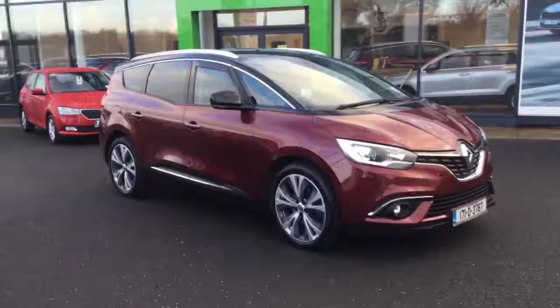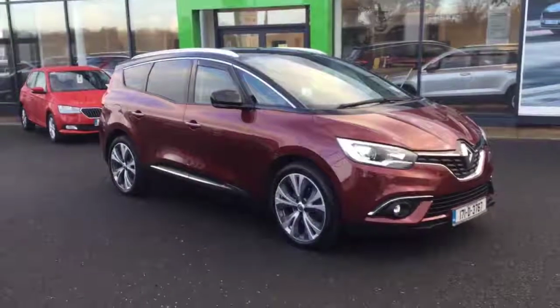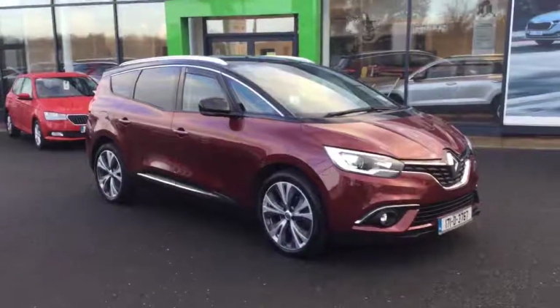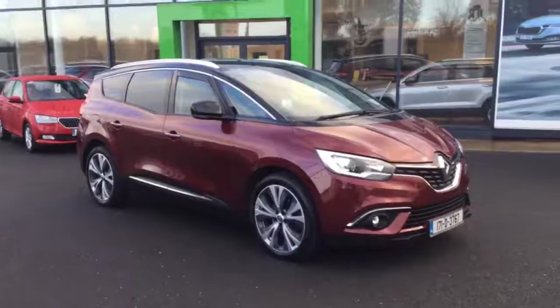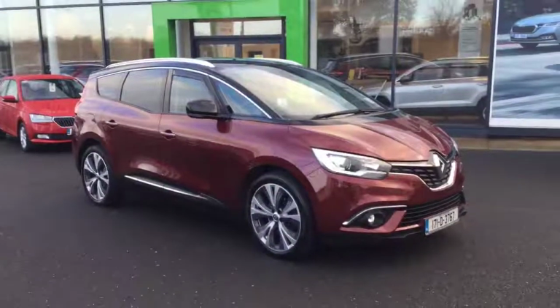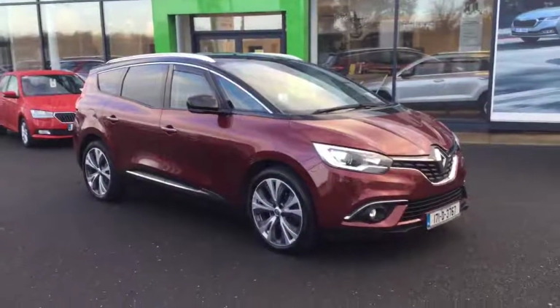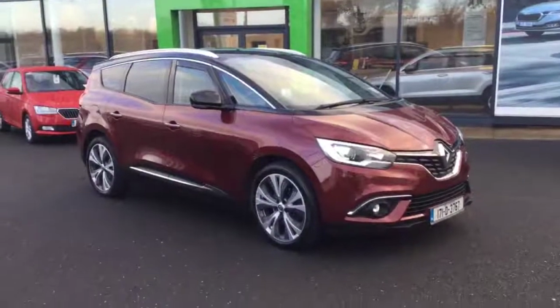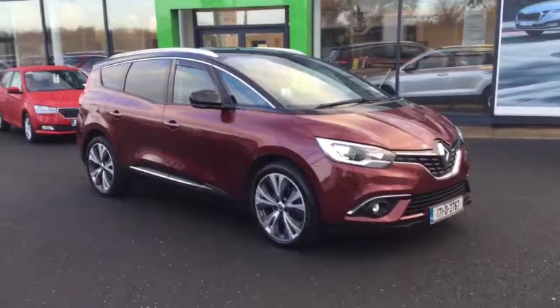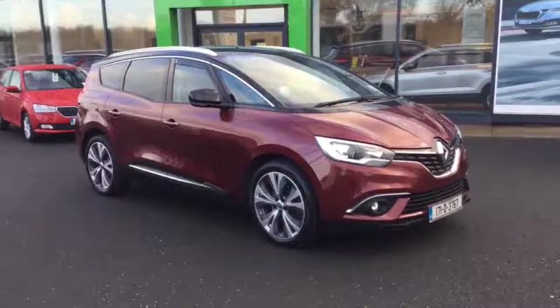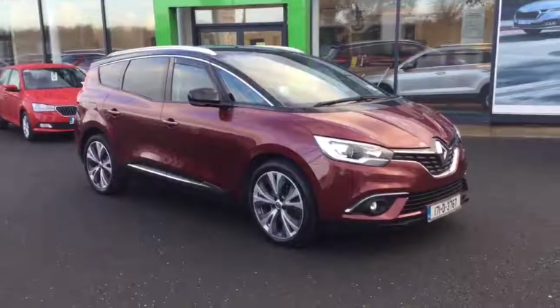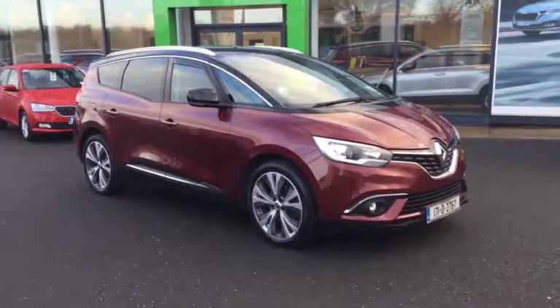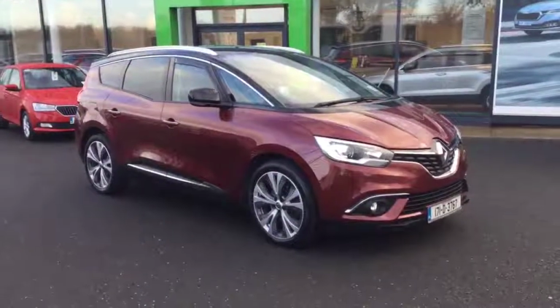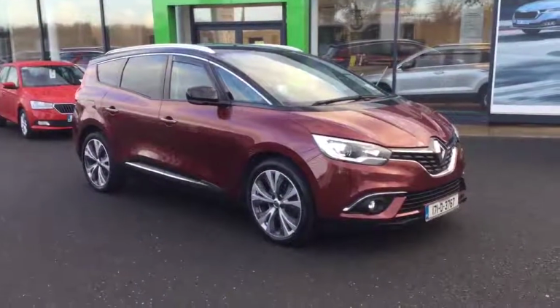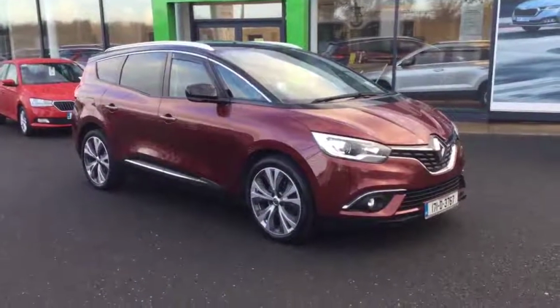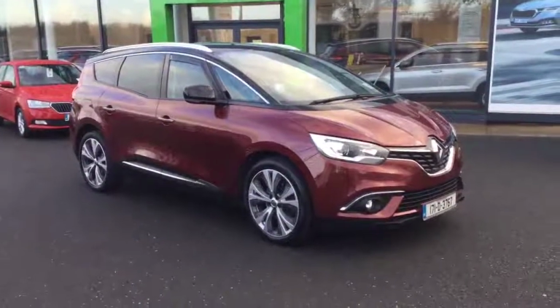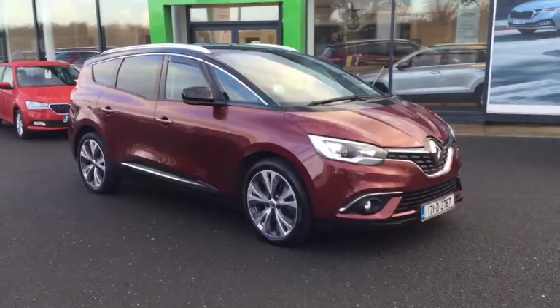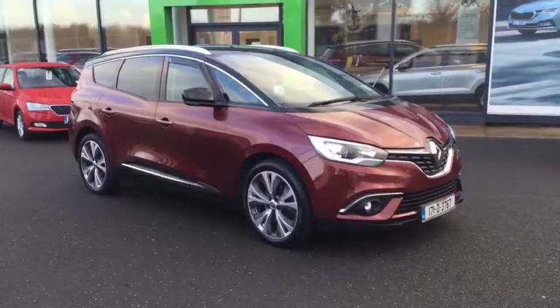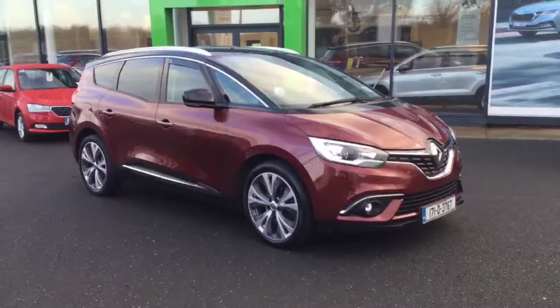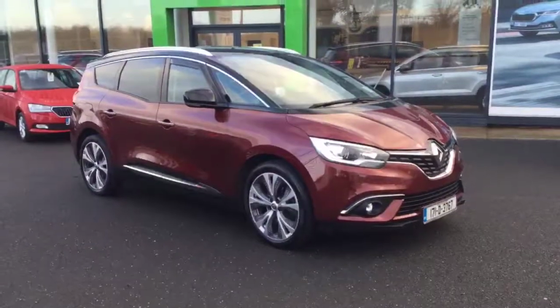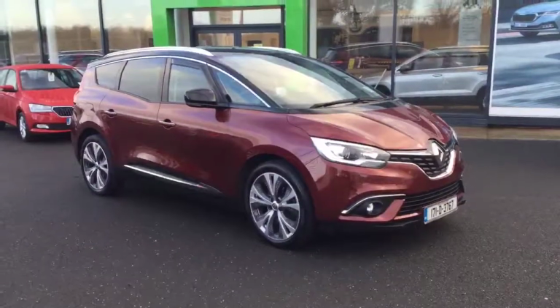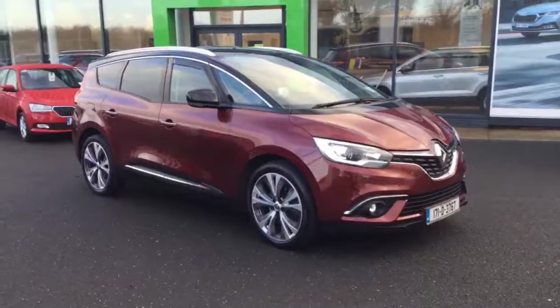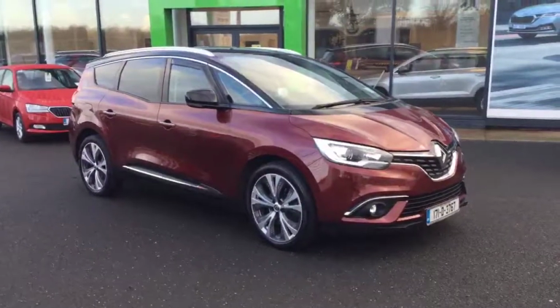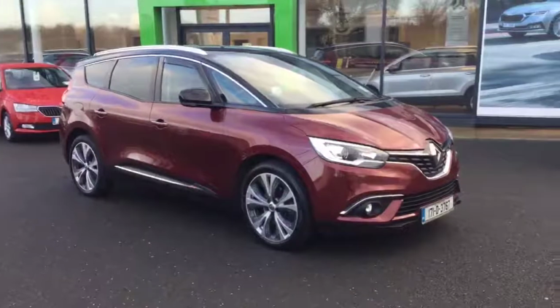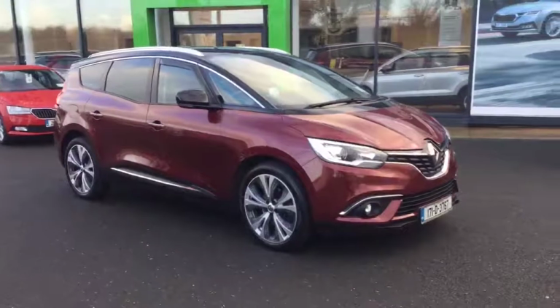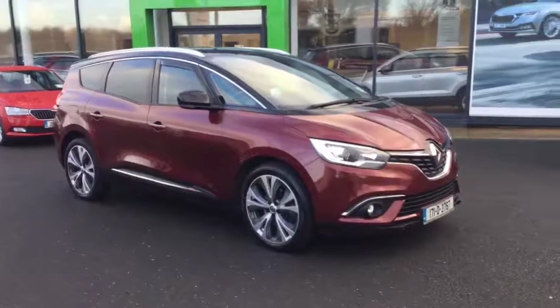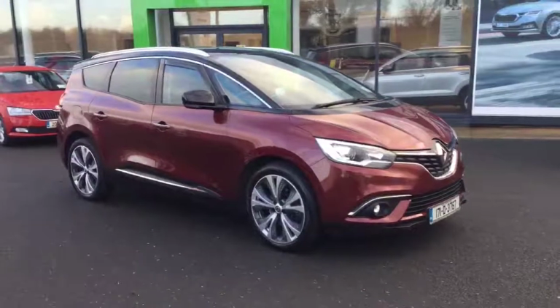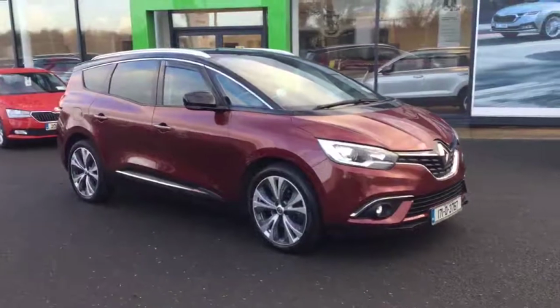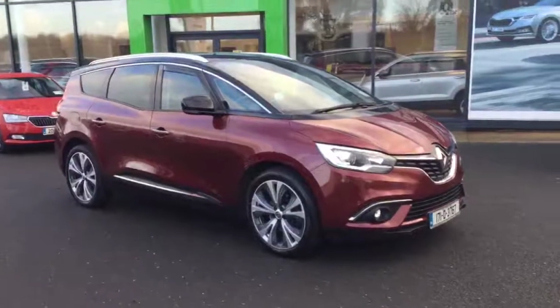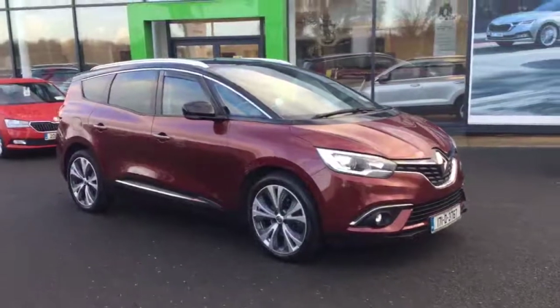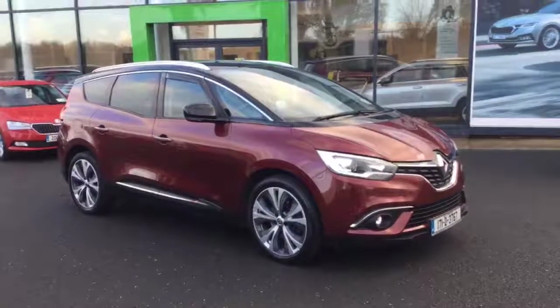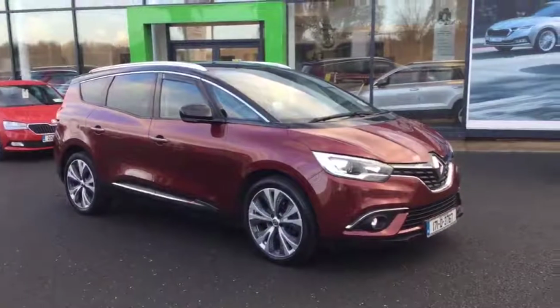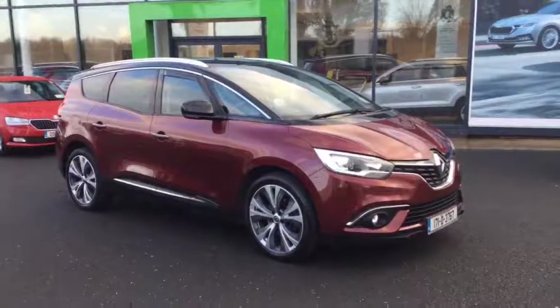Hi, it's Patrick here from Ballybrittus Motors, just giving you a quick run through our 171 Renault Megane Scenic.